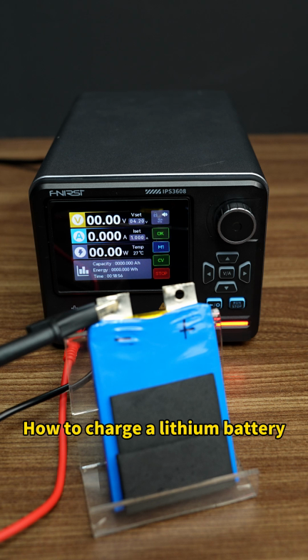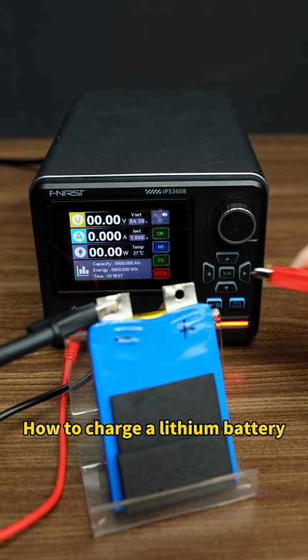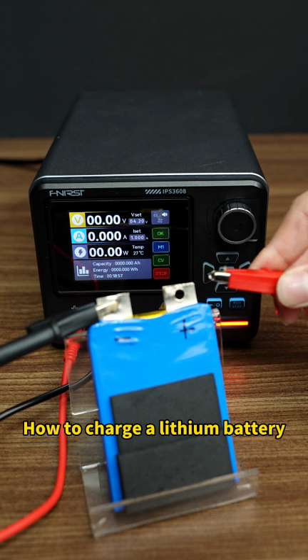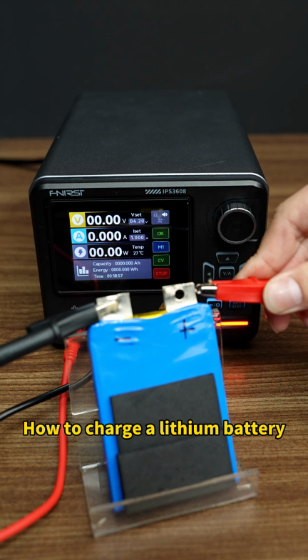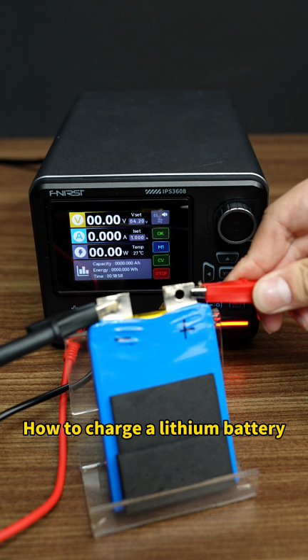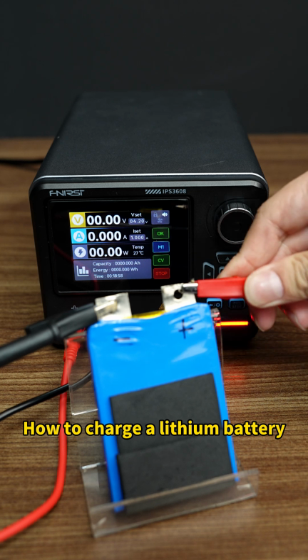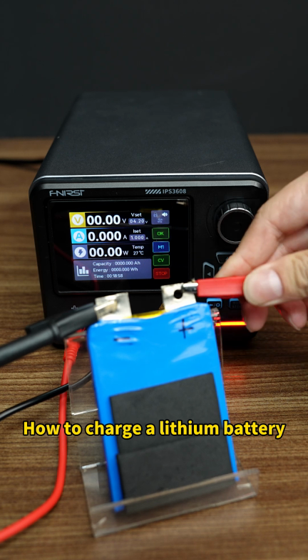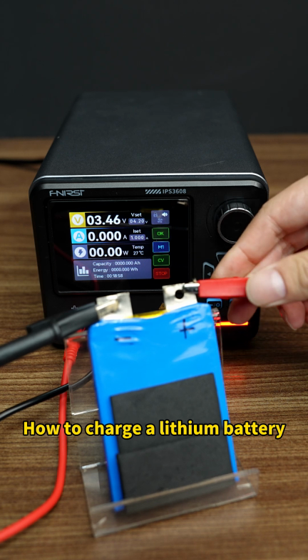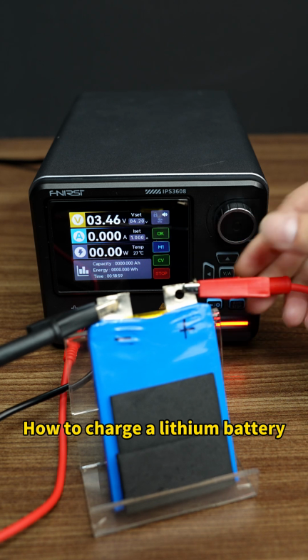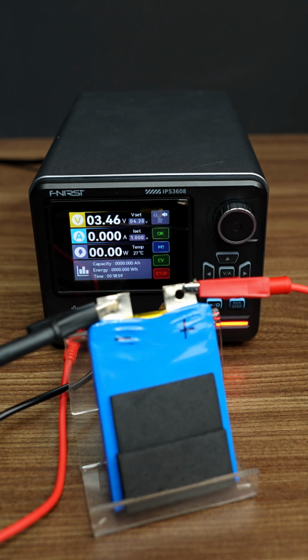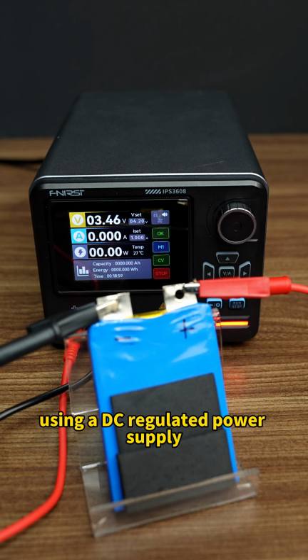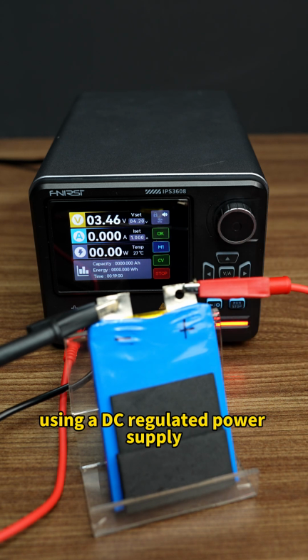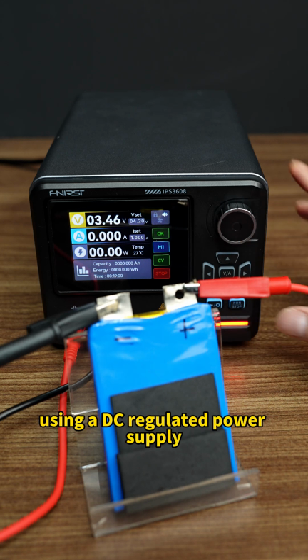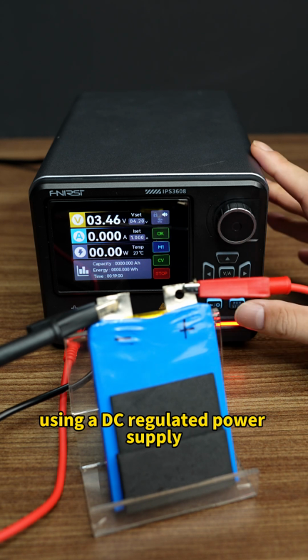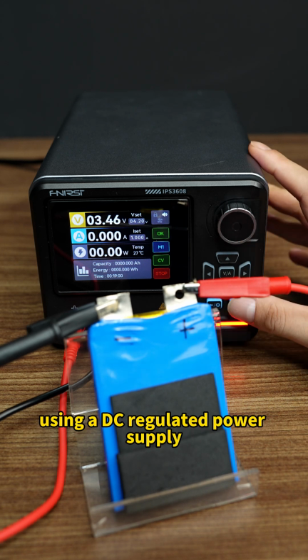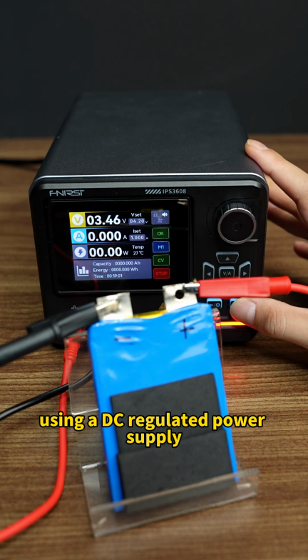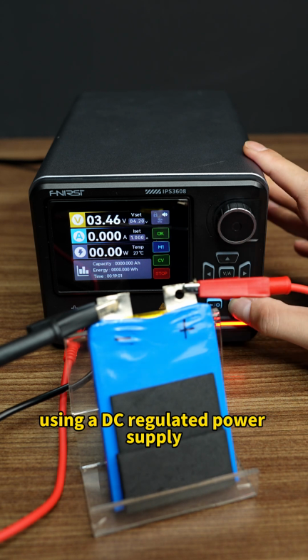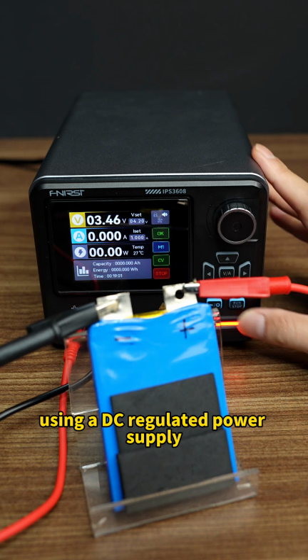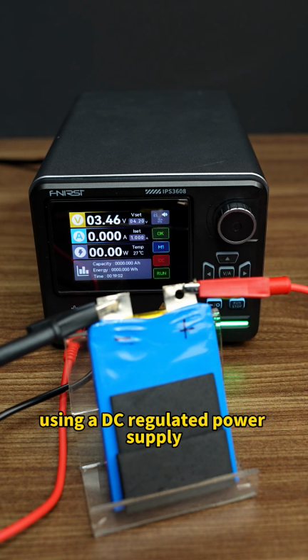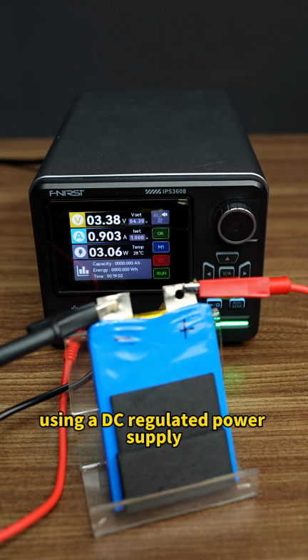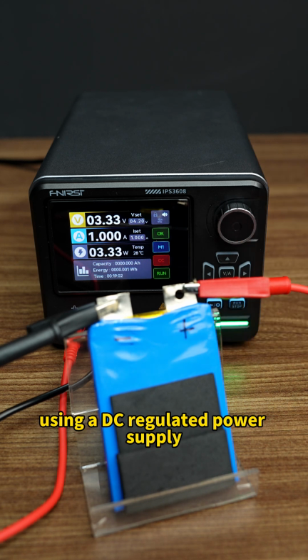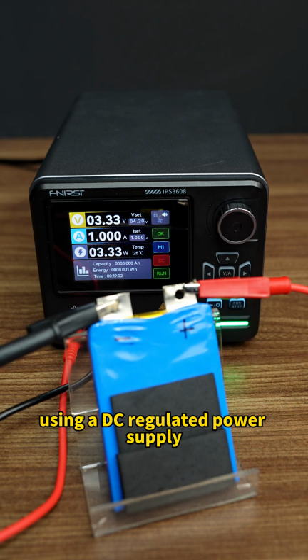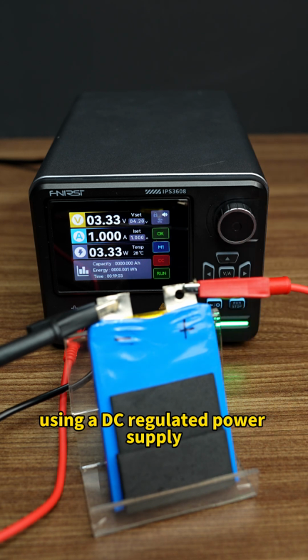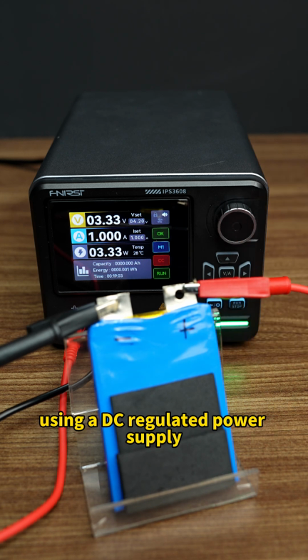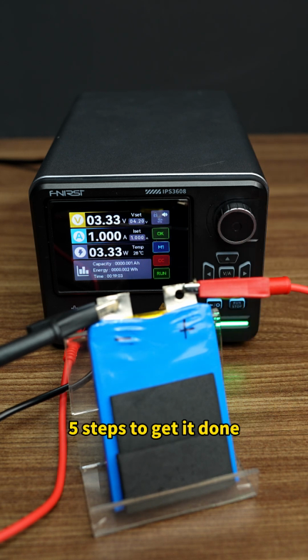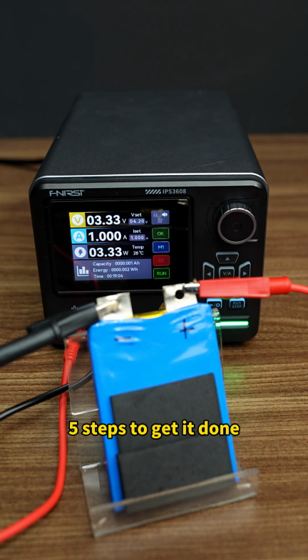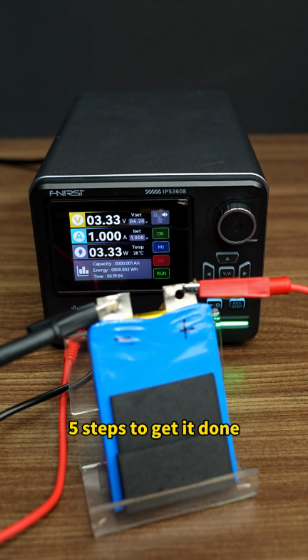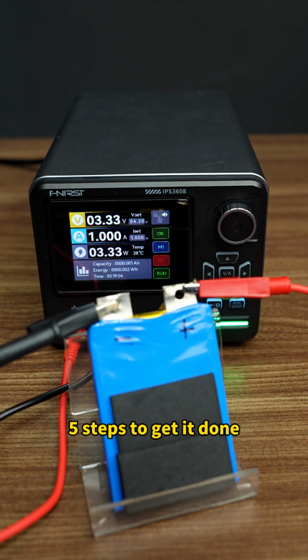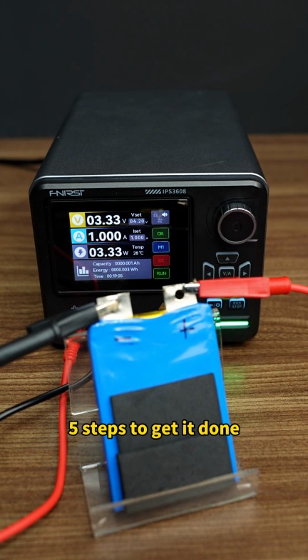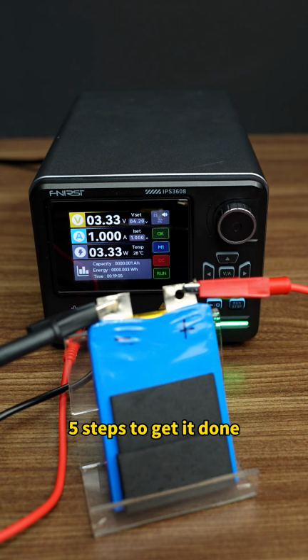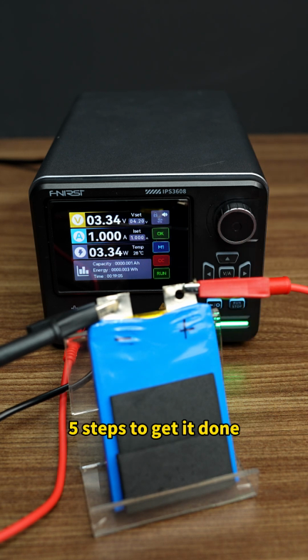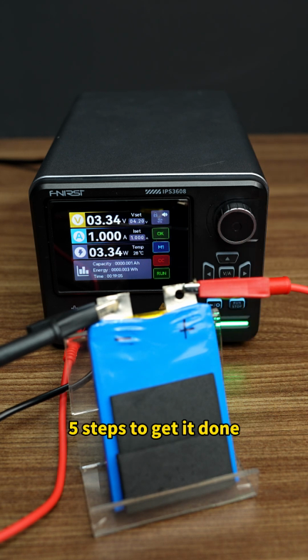How to charge a lithium battery using a DC-regulated power supply. 5 steps to get it done.